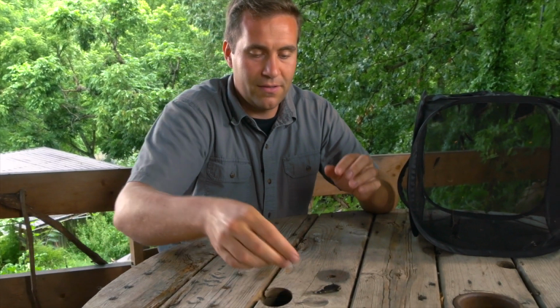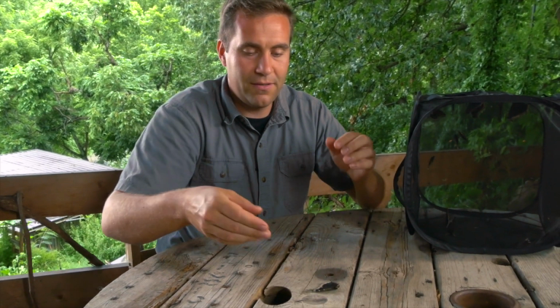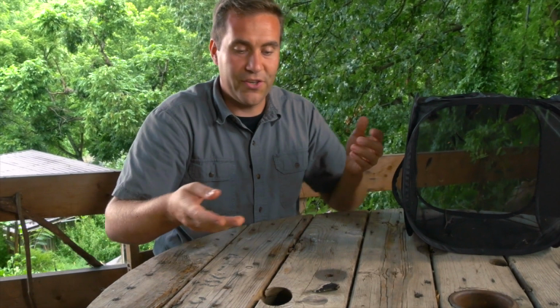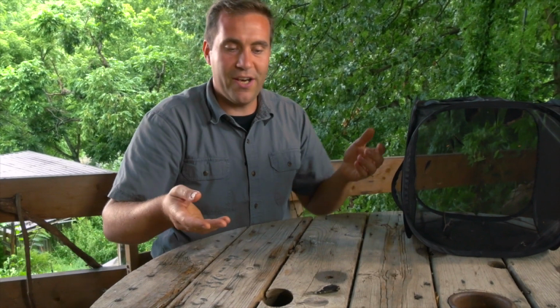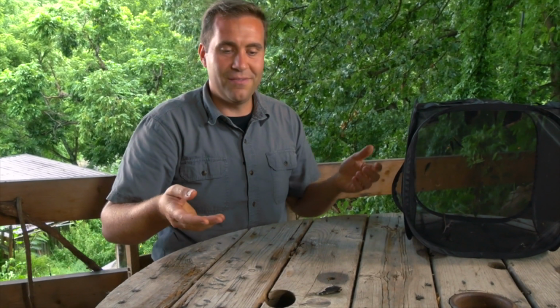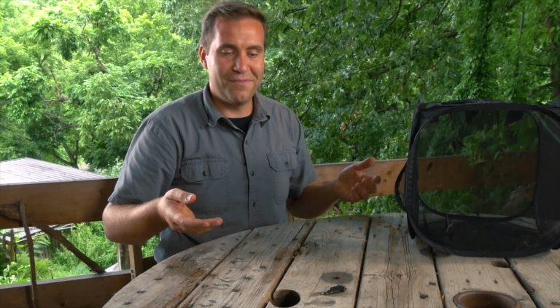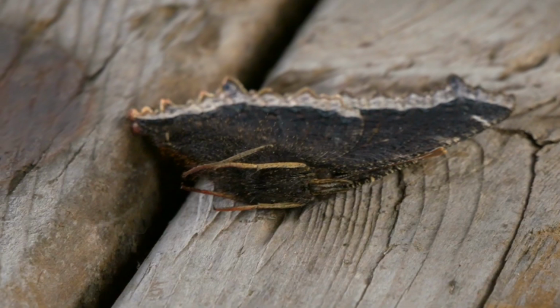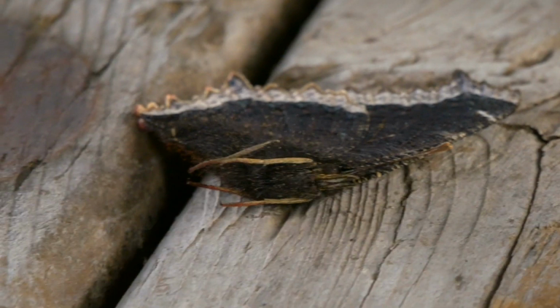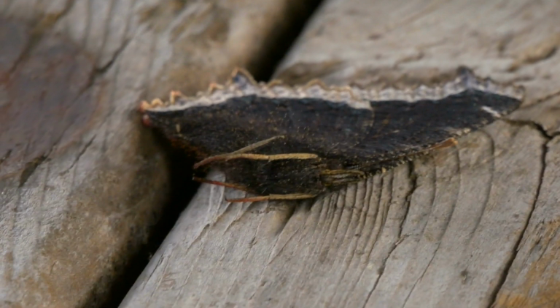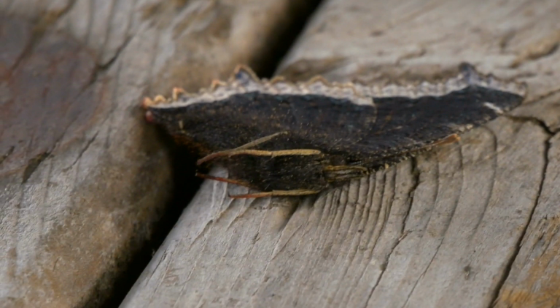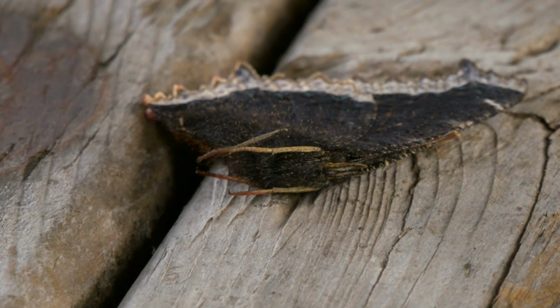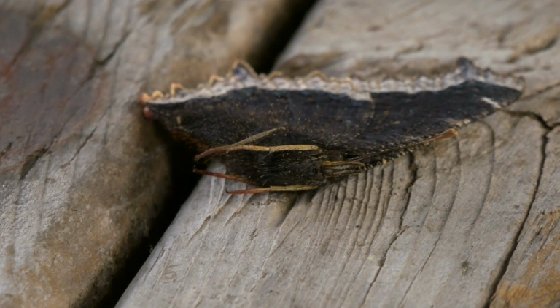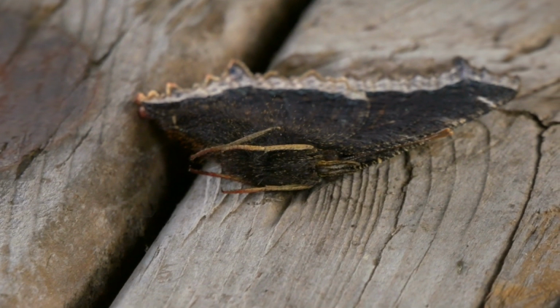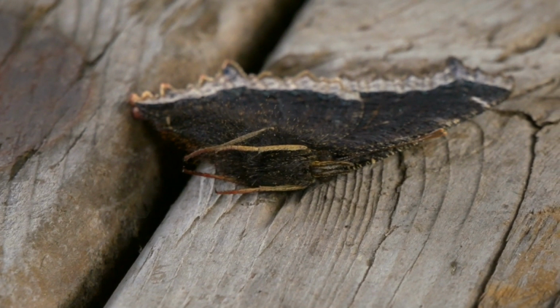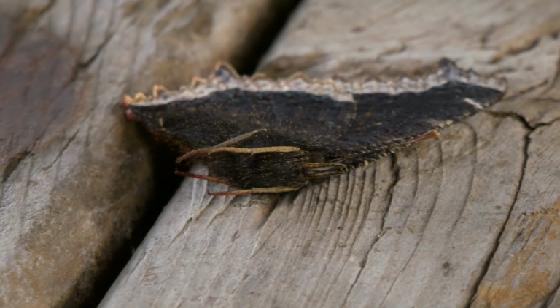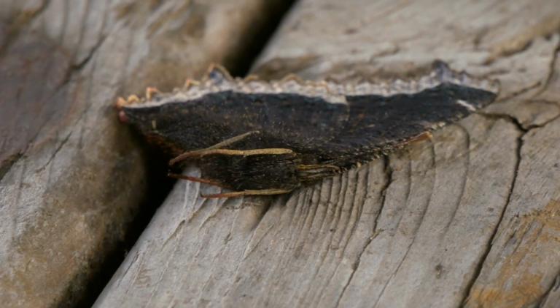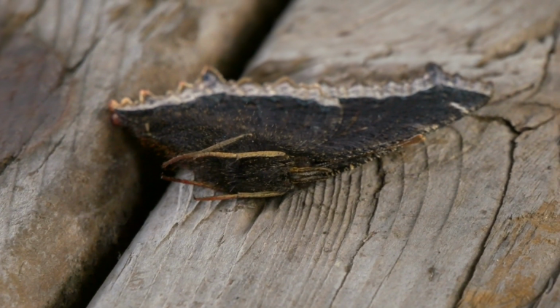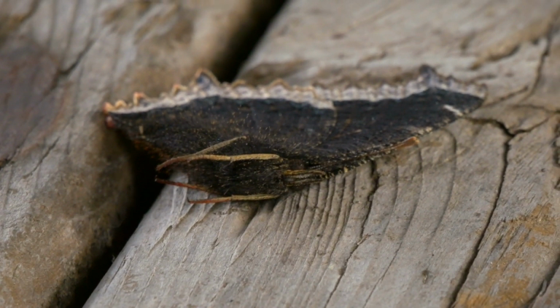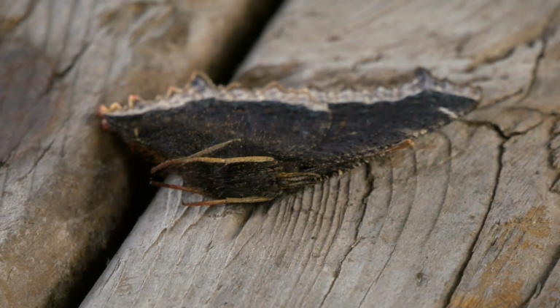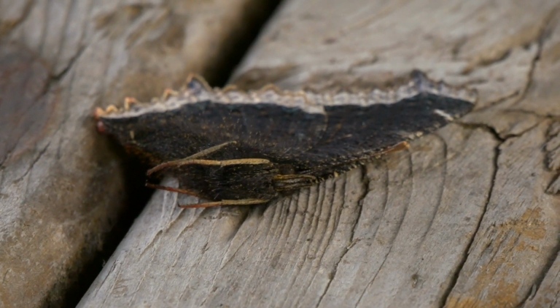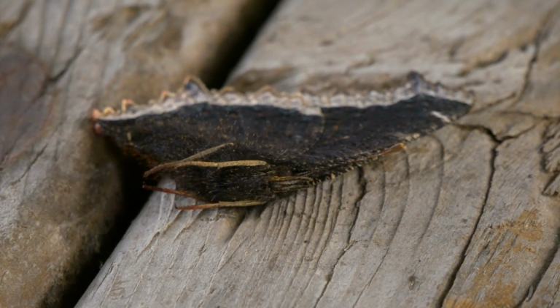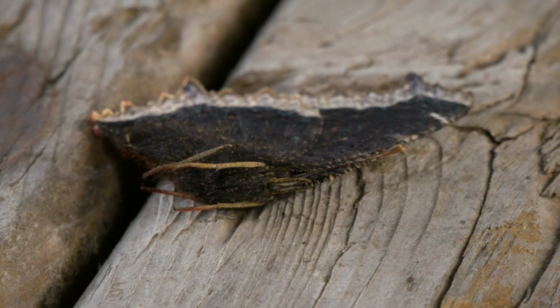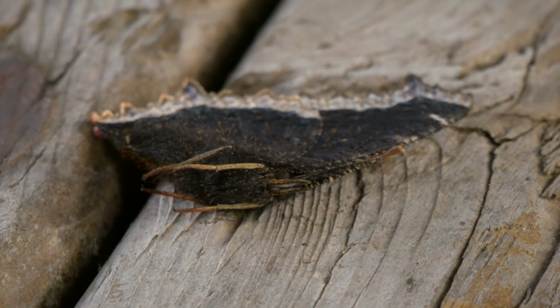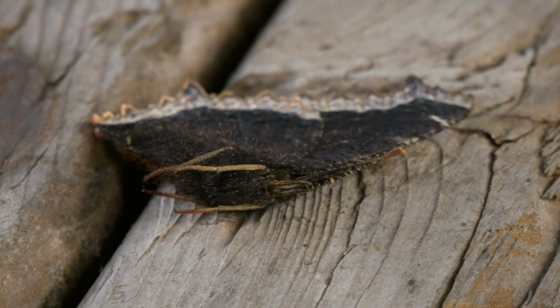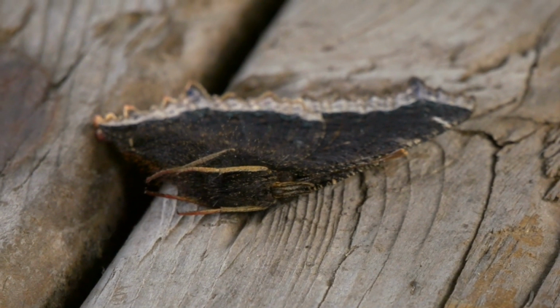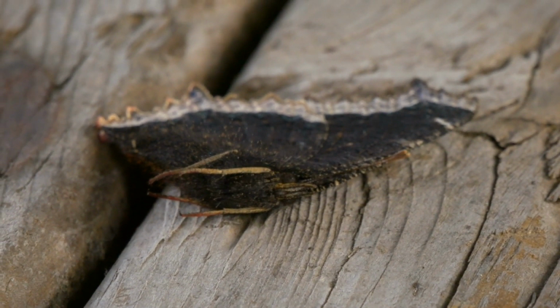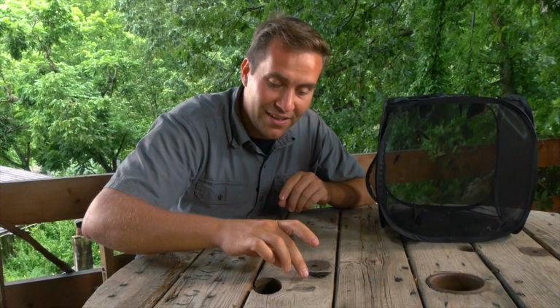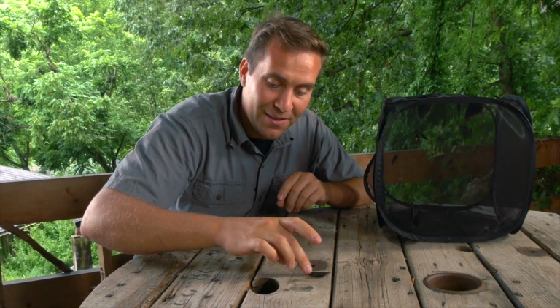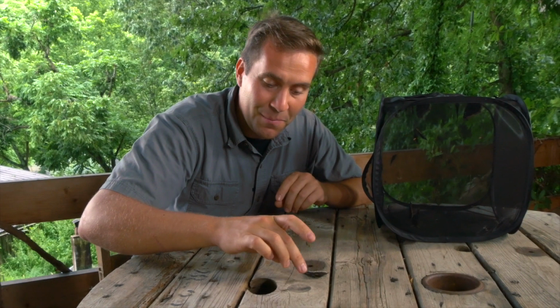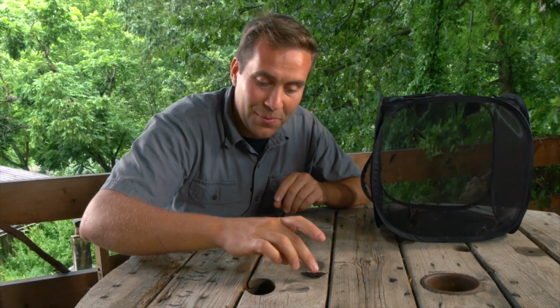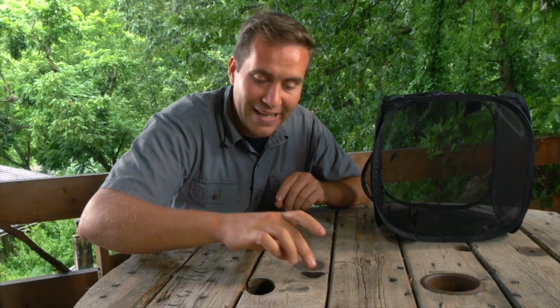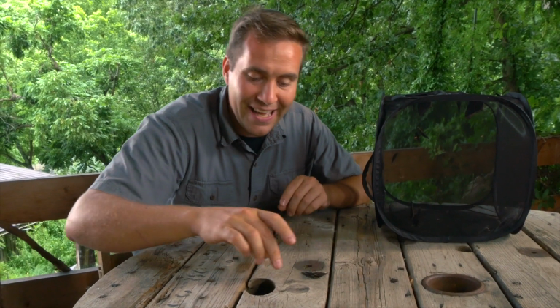There you go — that is a healthy adult butterfly playing dead.